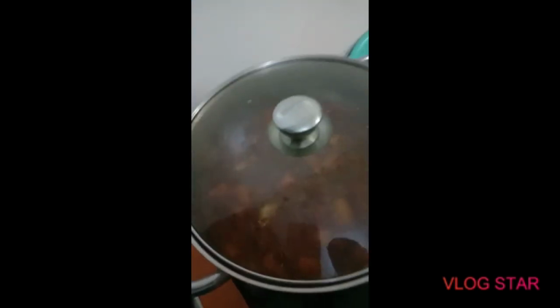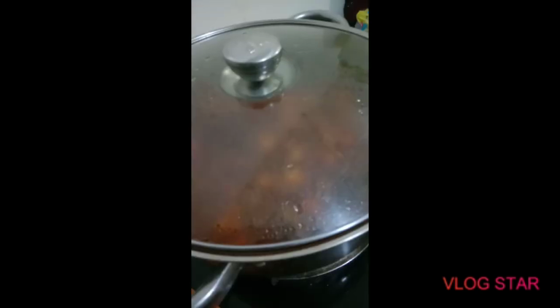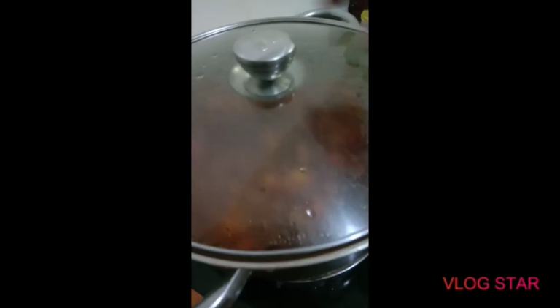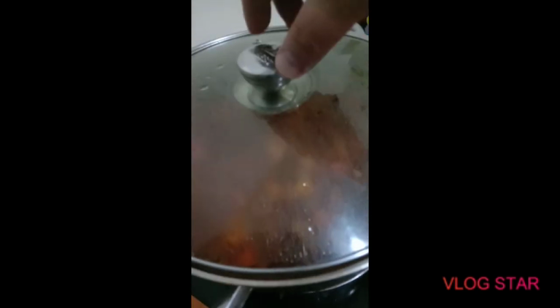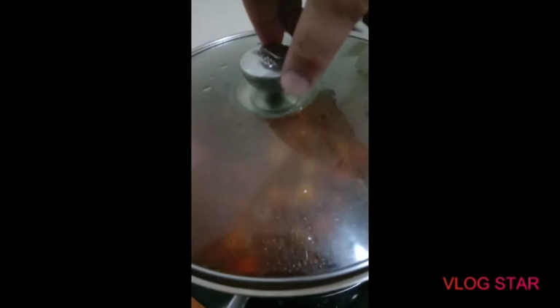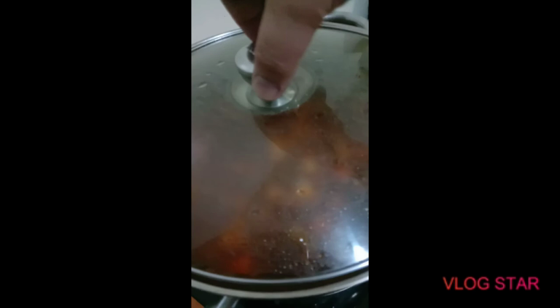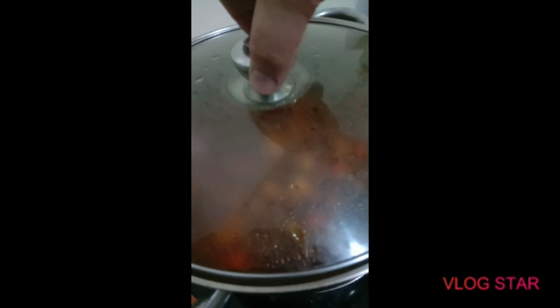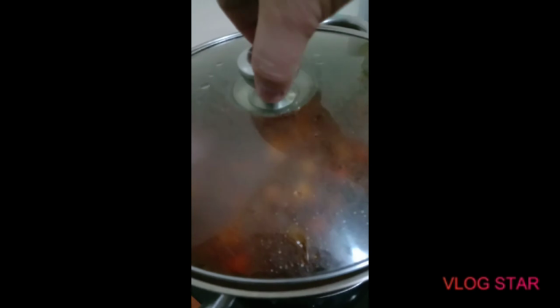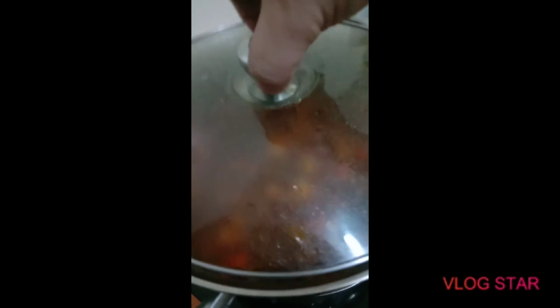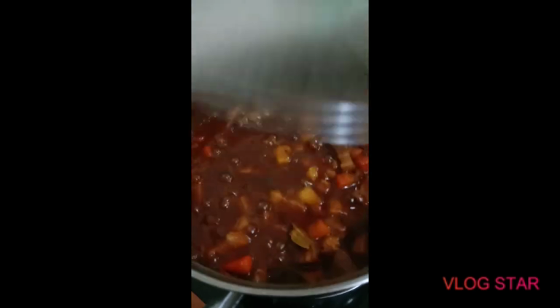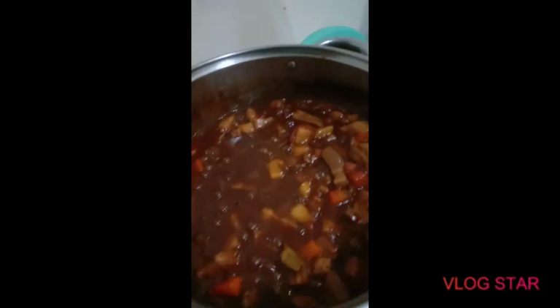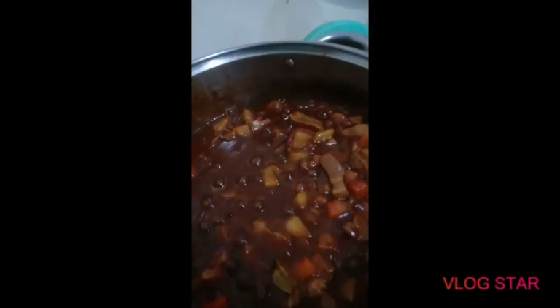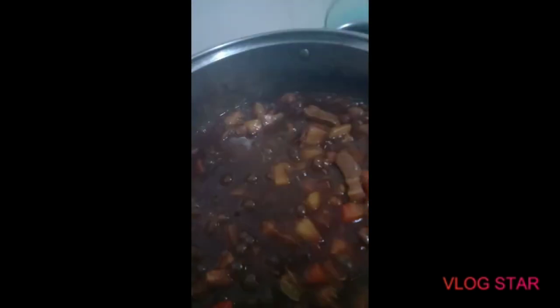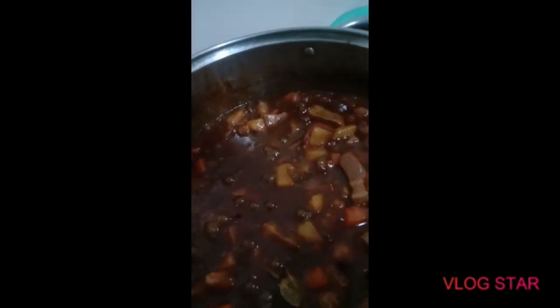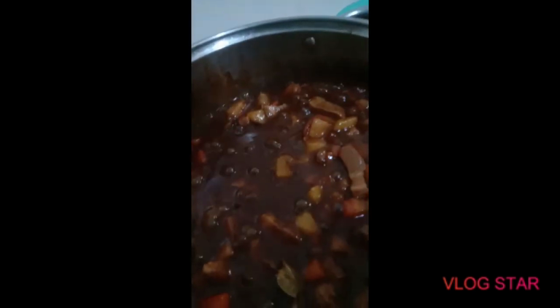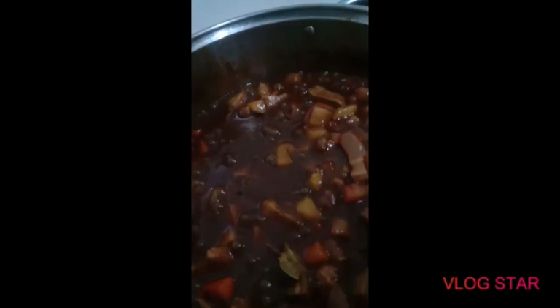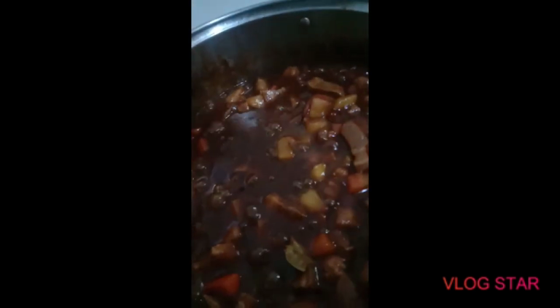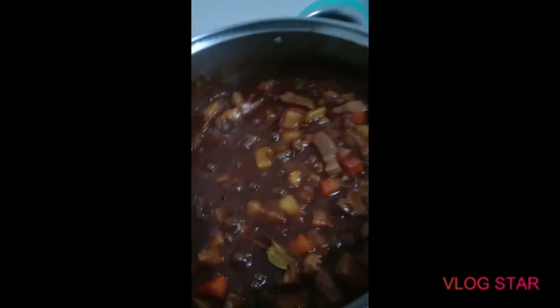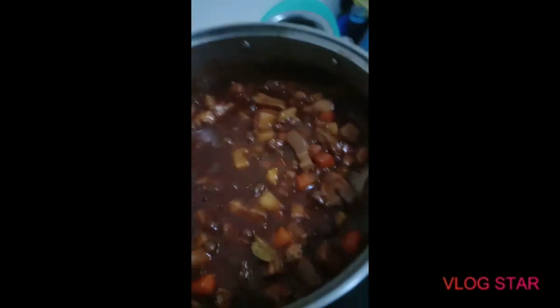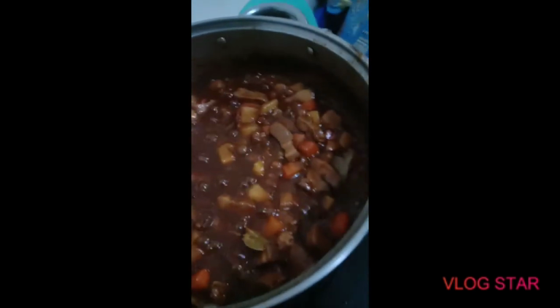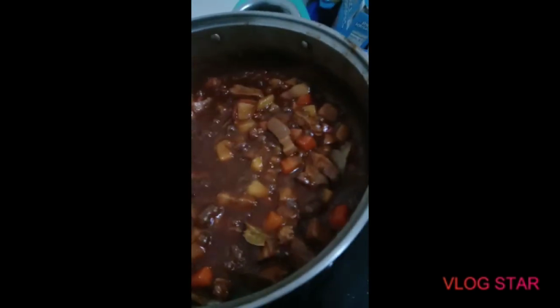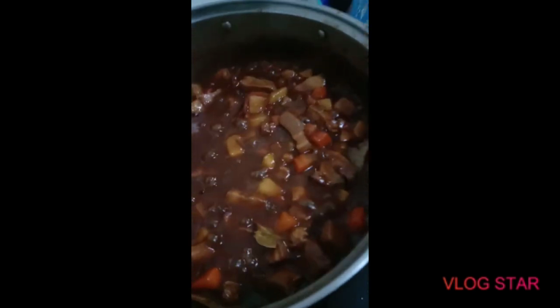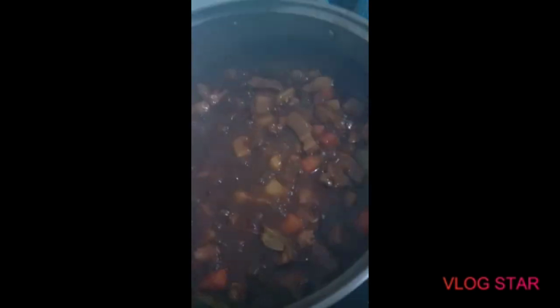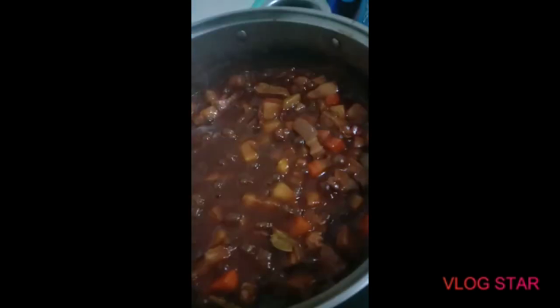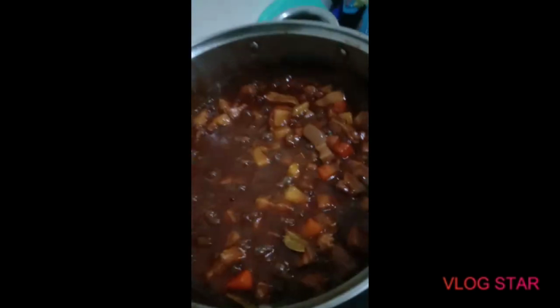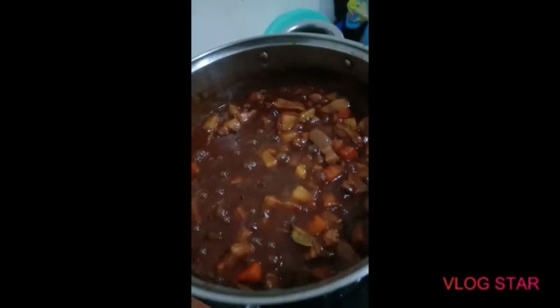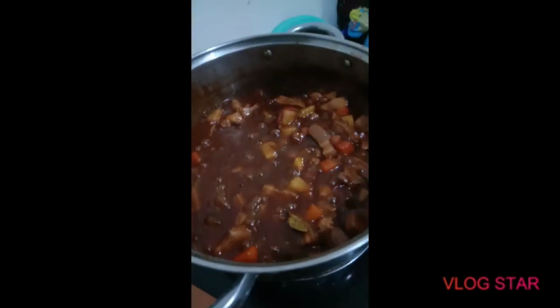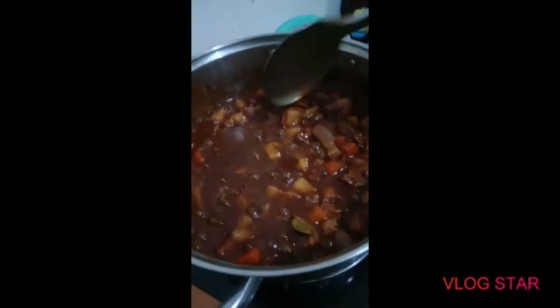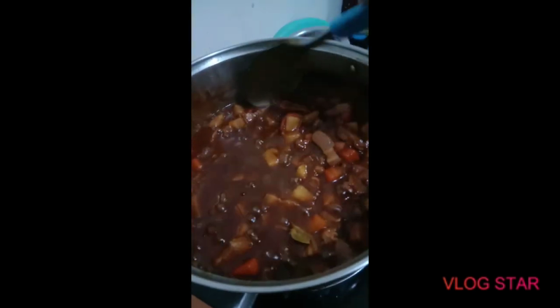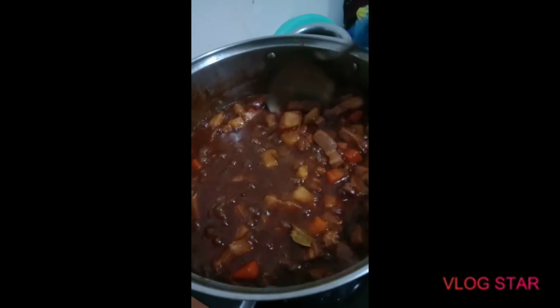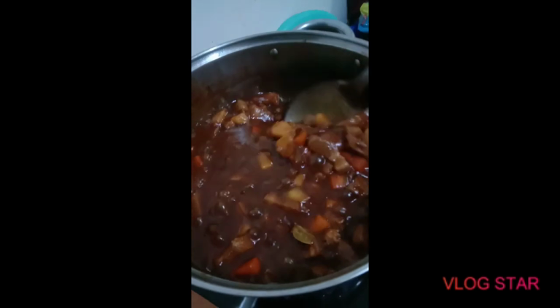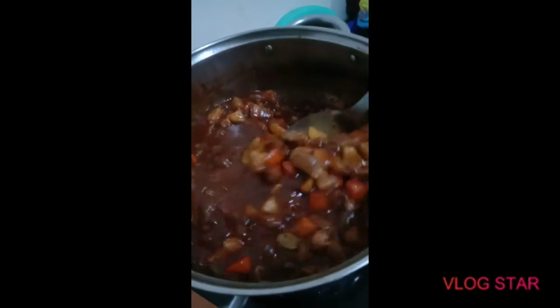Alright guys, it's pretty much done. That's the finished product — pork menudo!